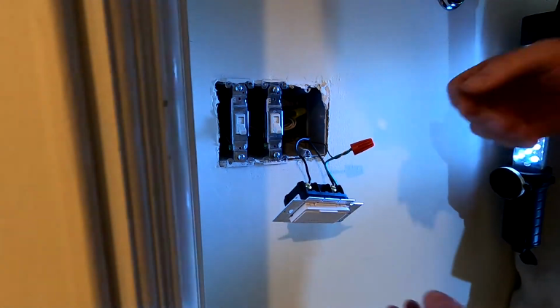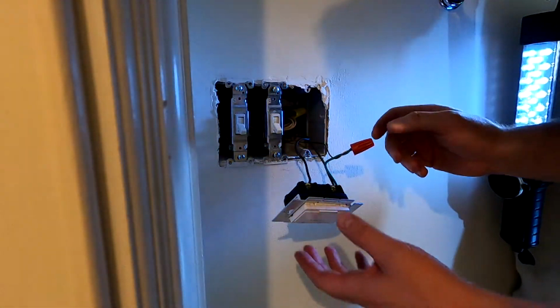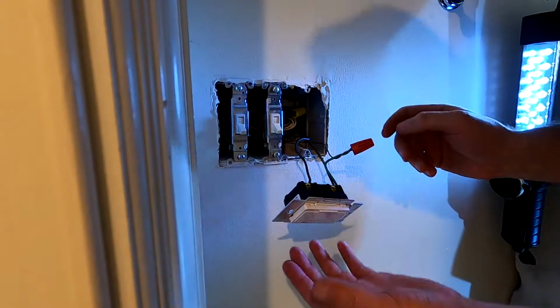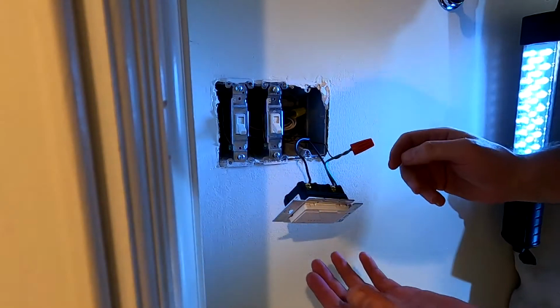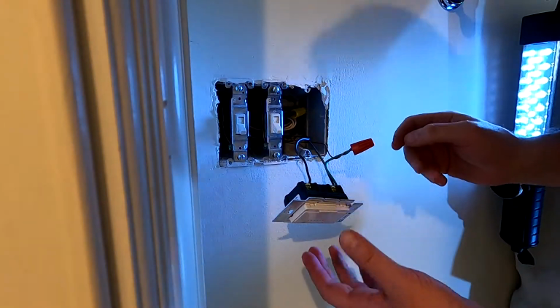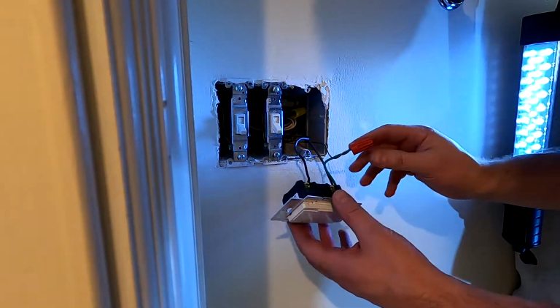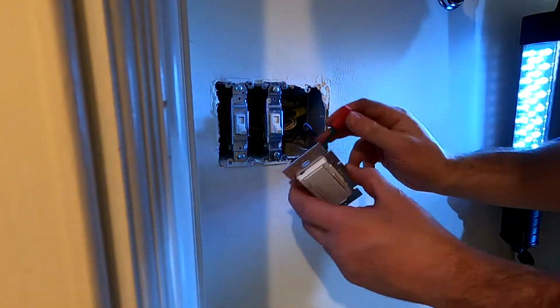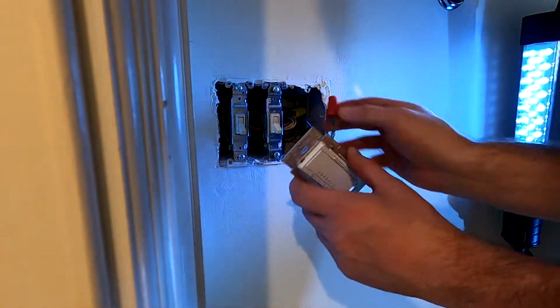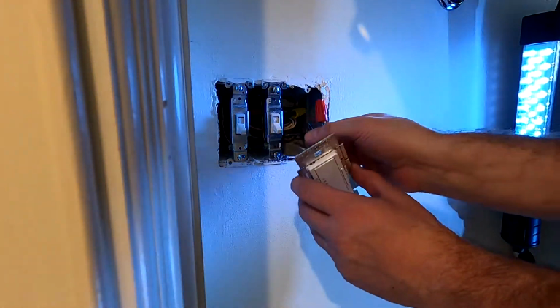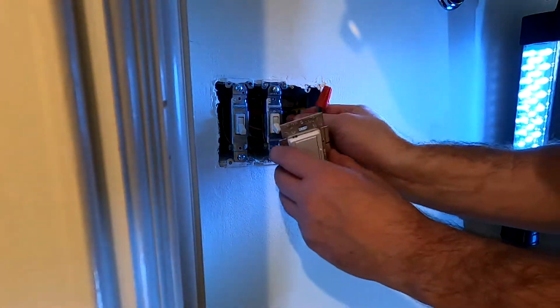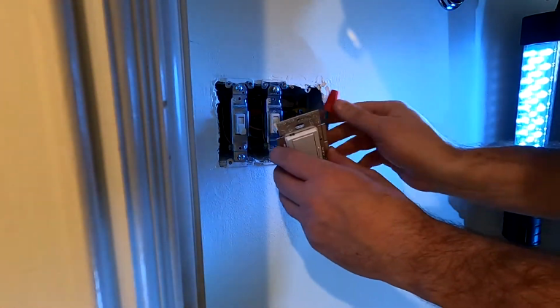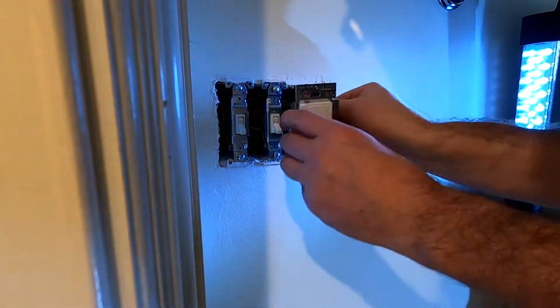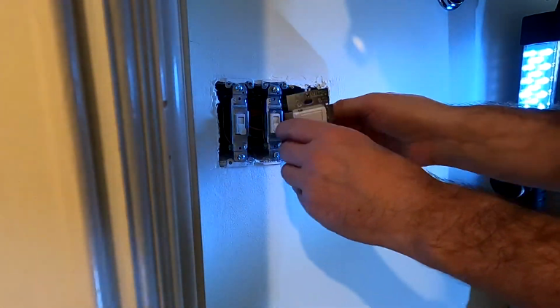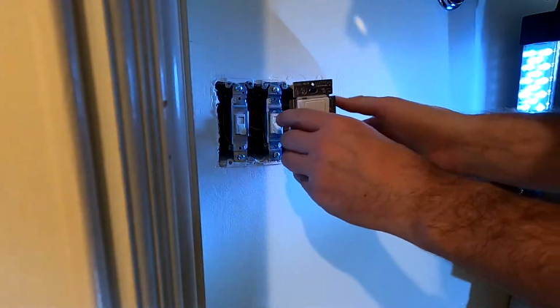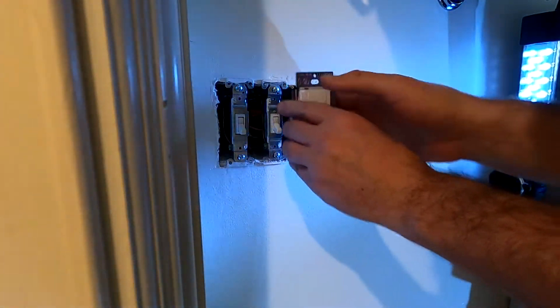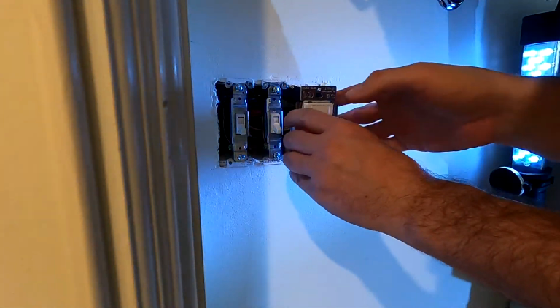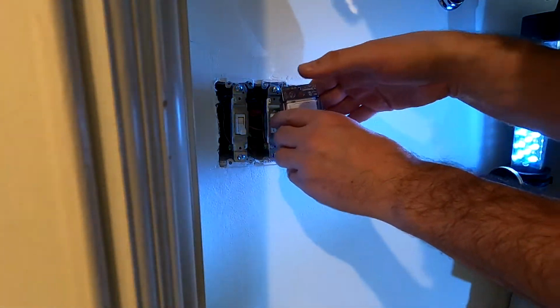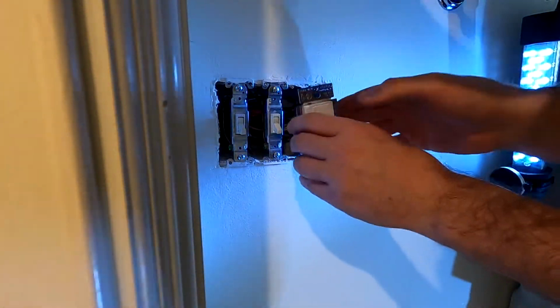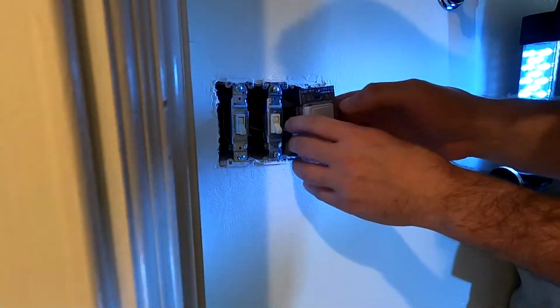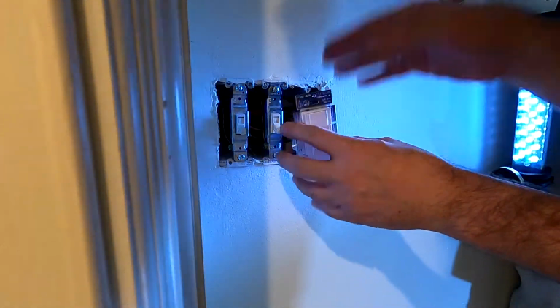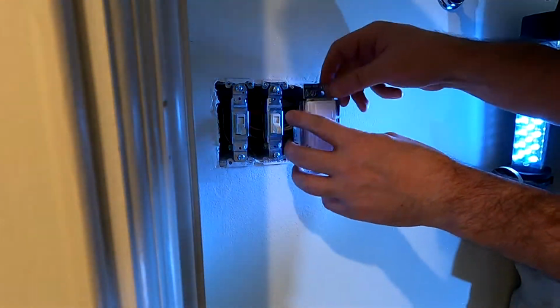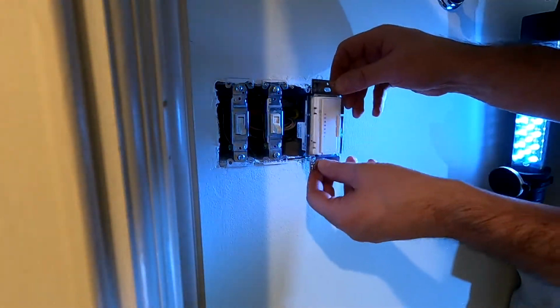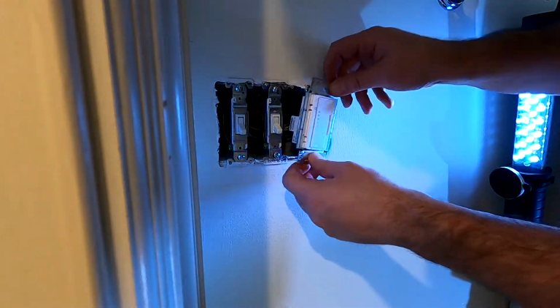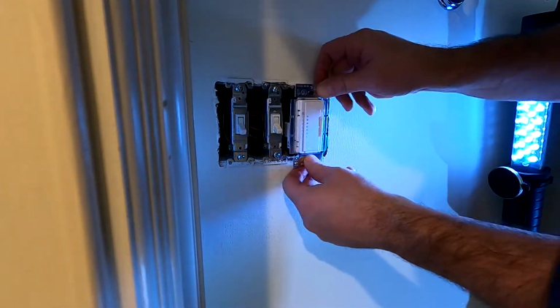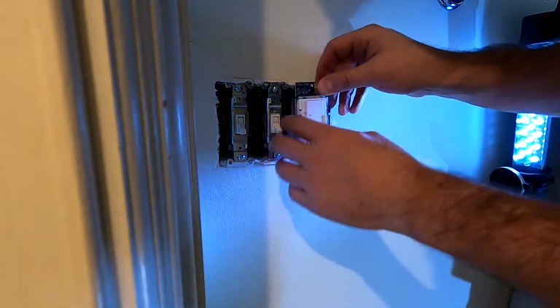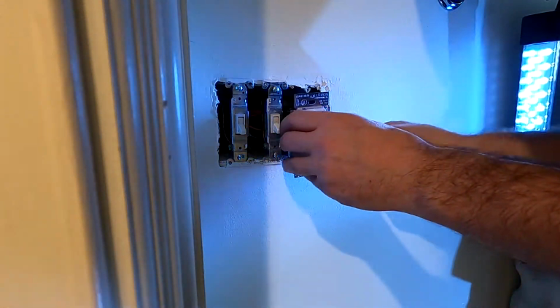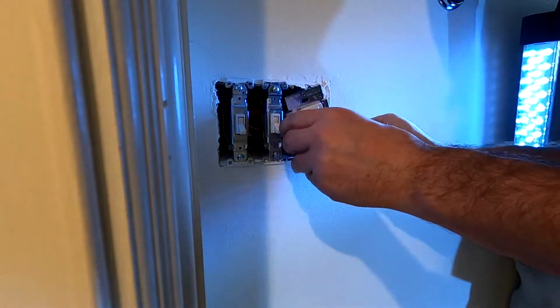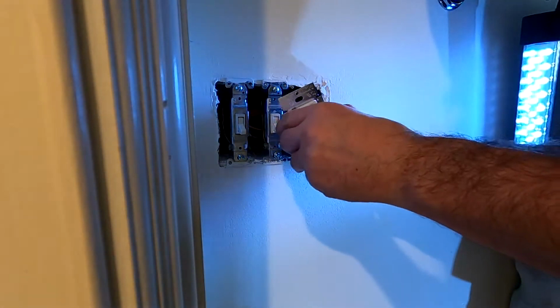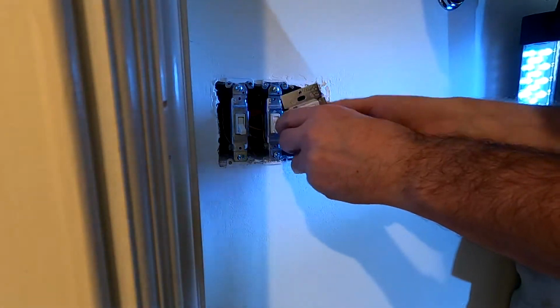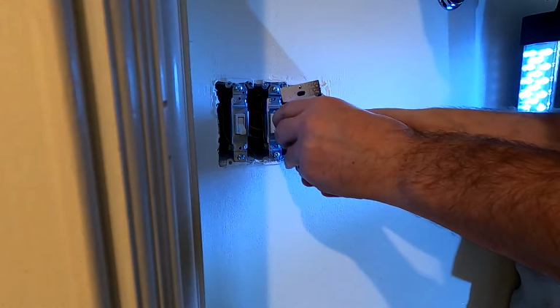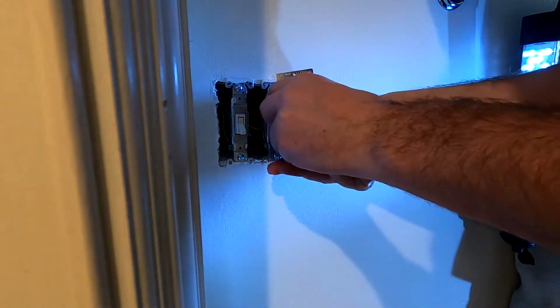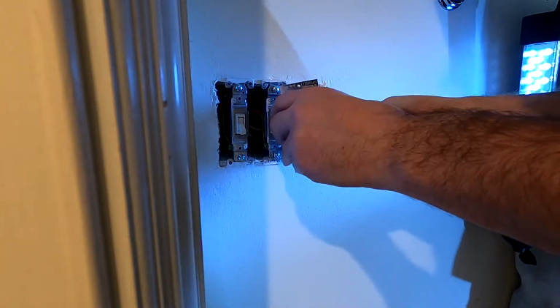I'm going to tuck everything back into the box. It's a nice deep box, so there's a lot of room for this part.